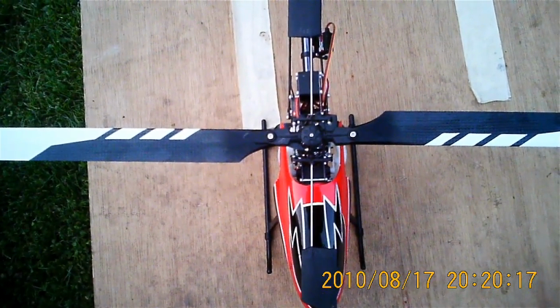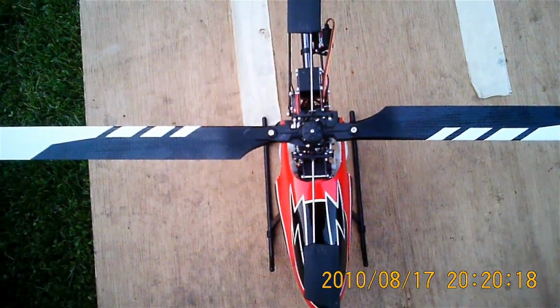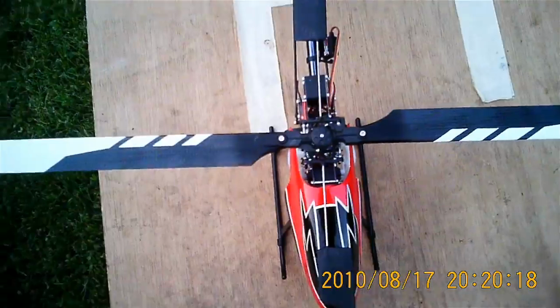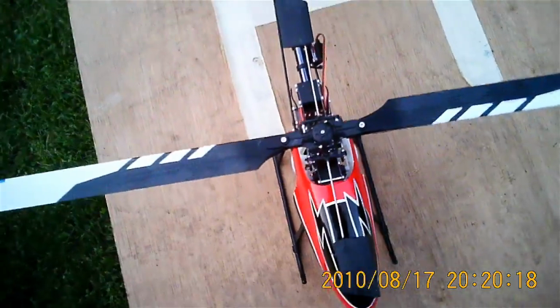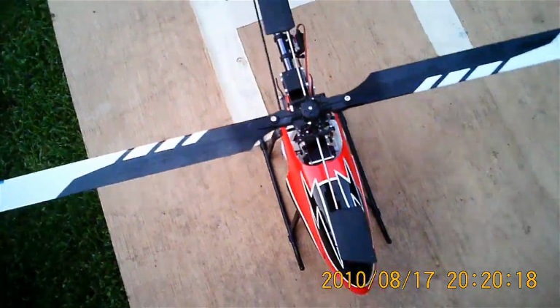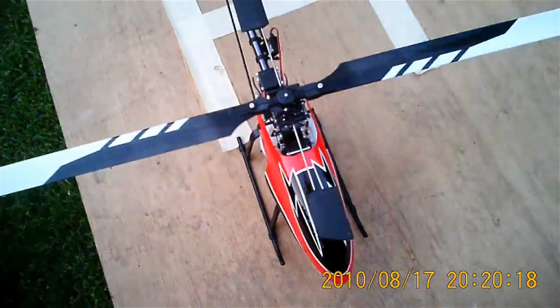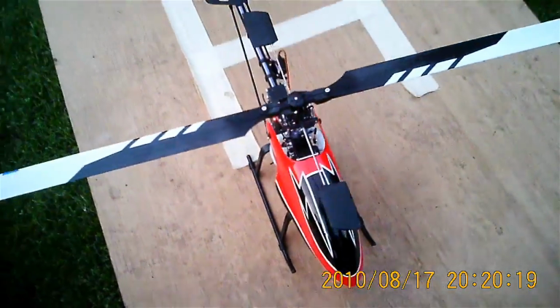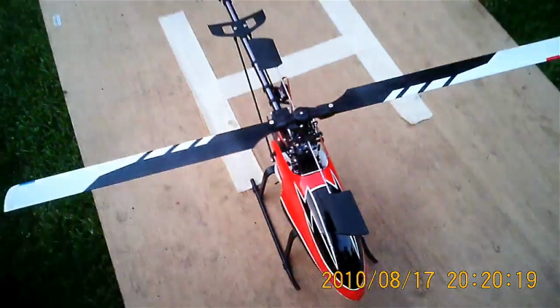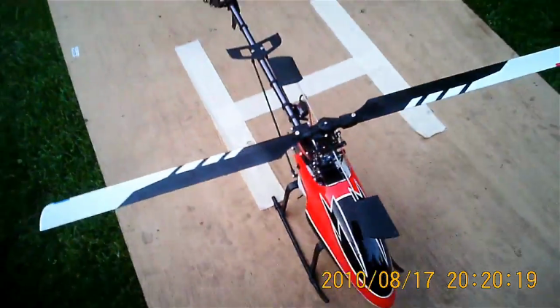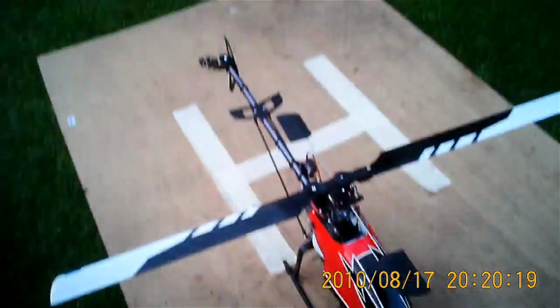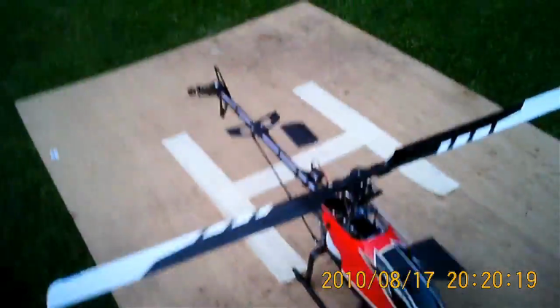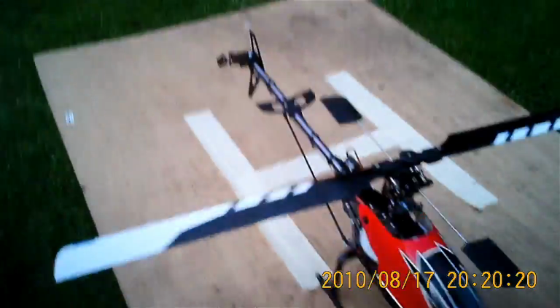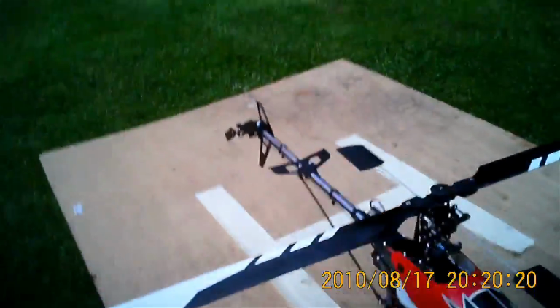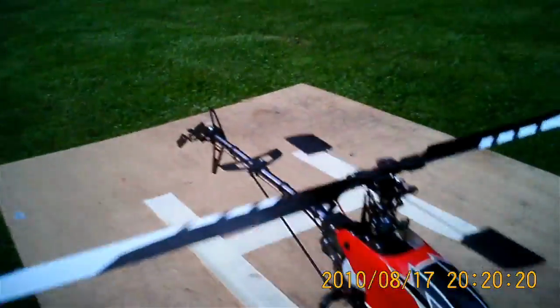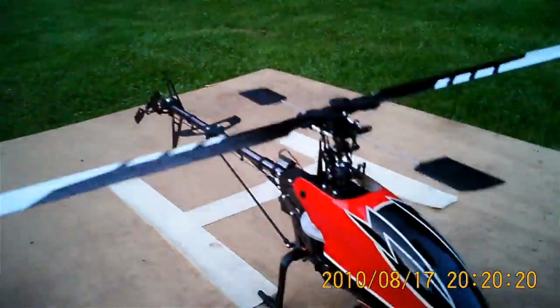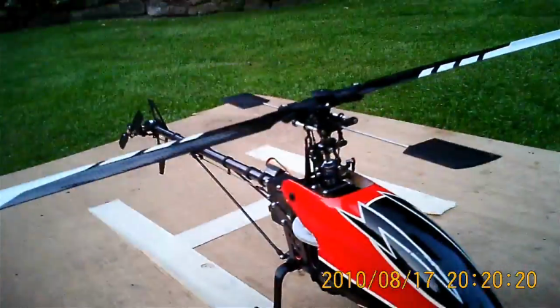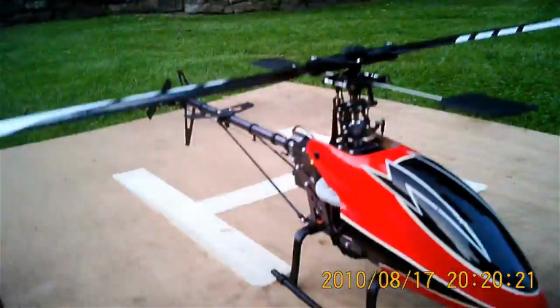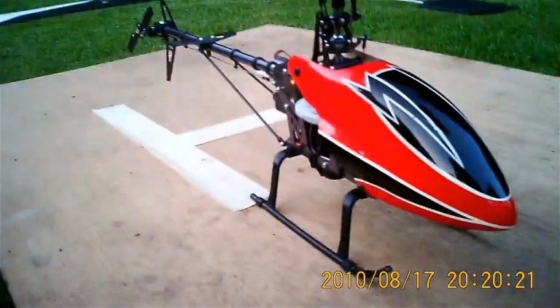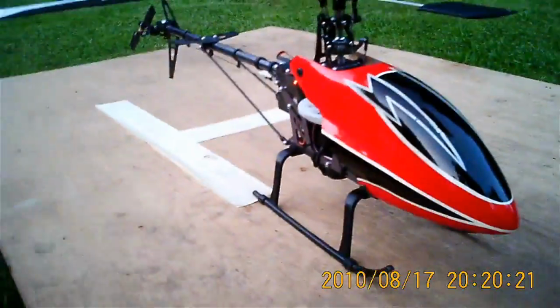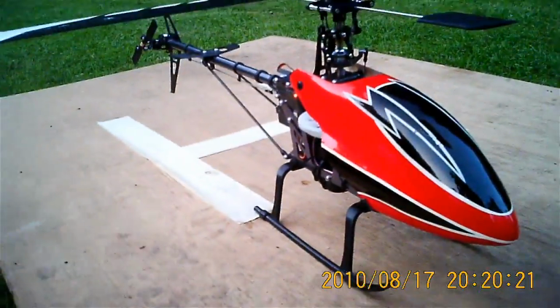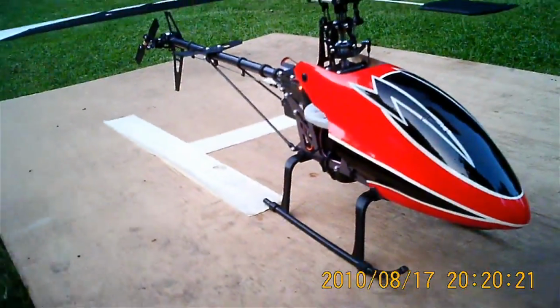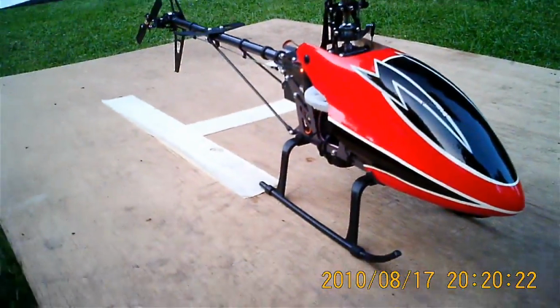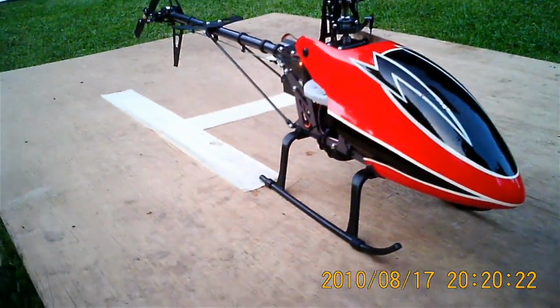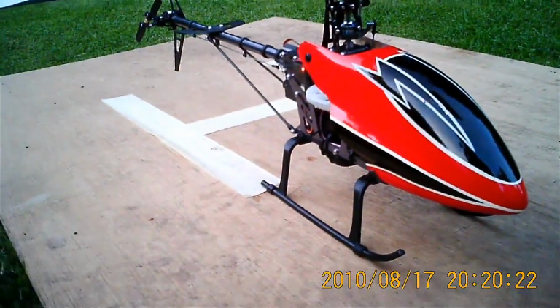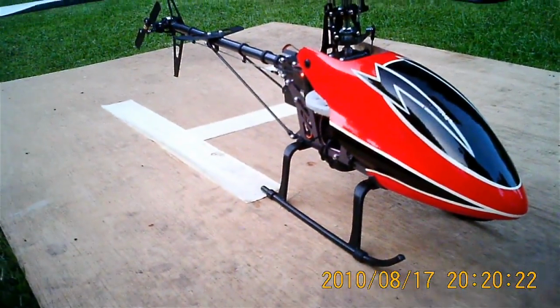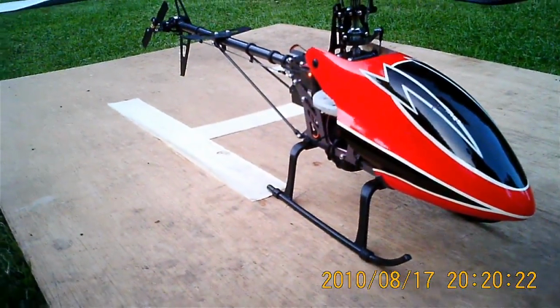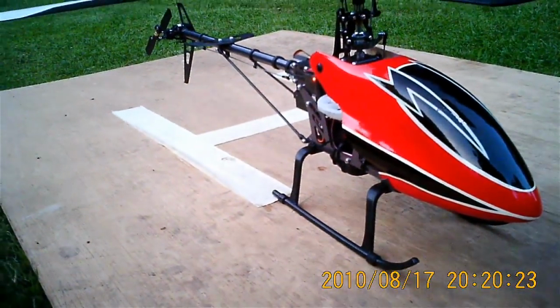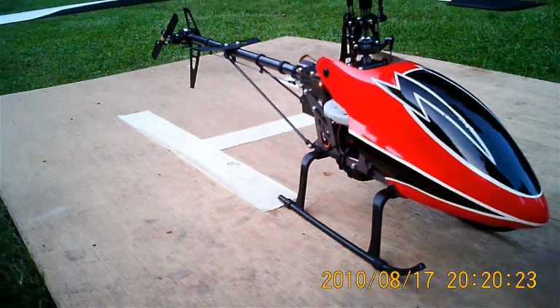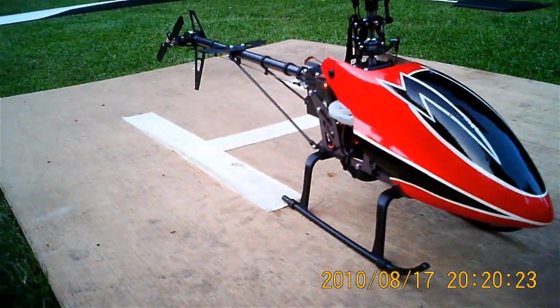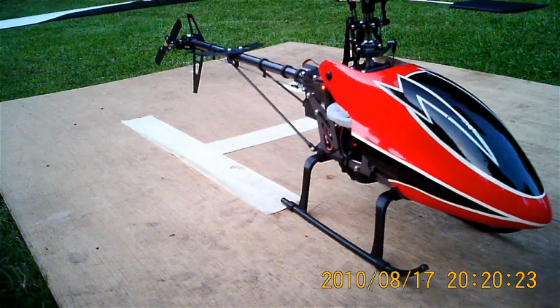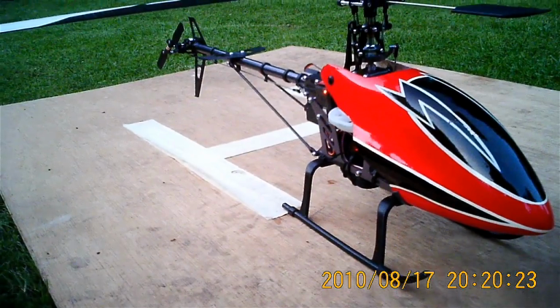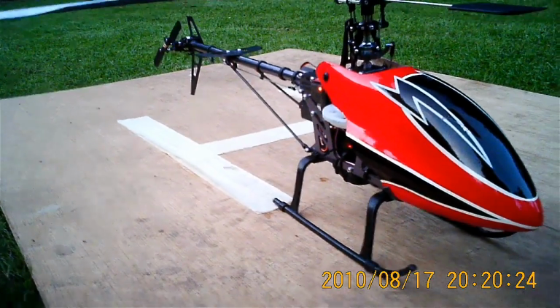Okay, well we'll see how she flies at the field. Bye for now.